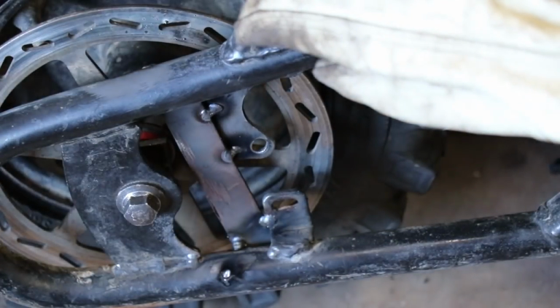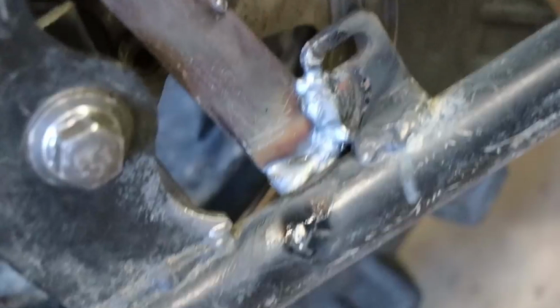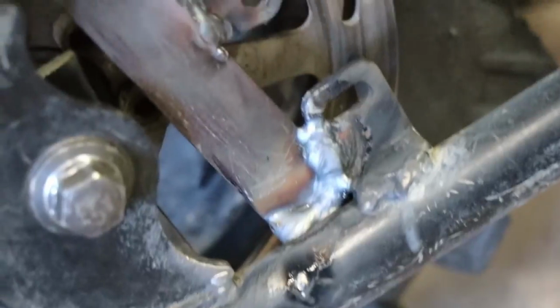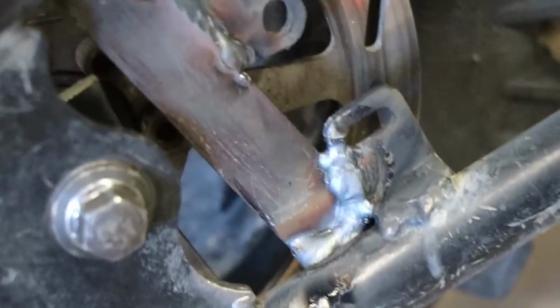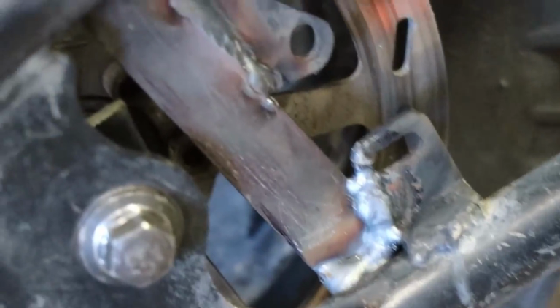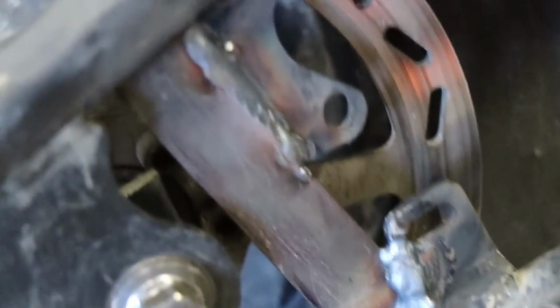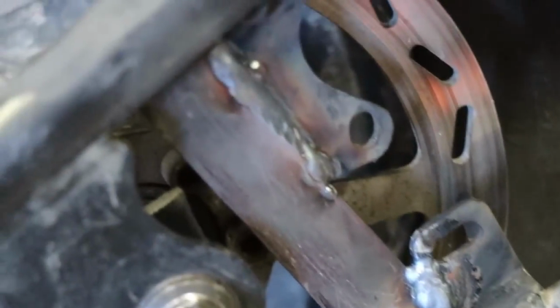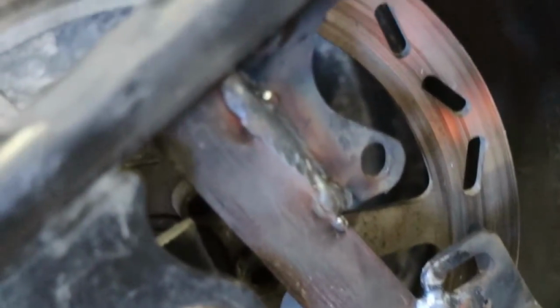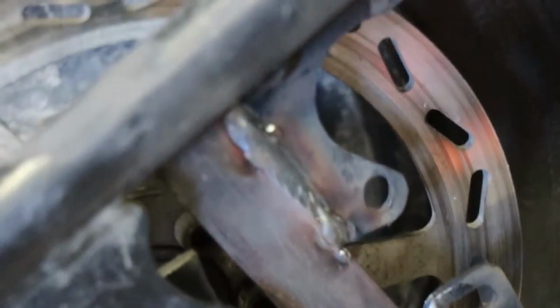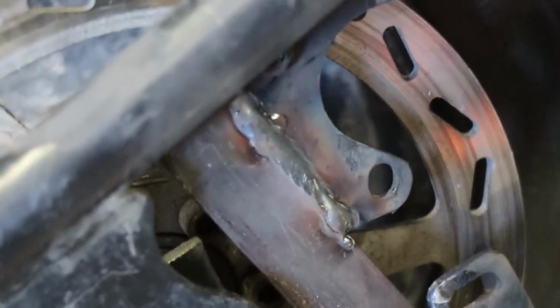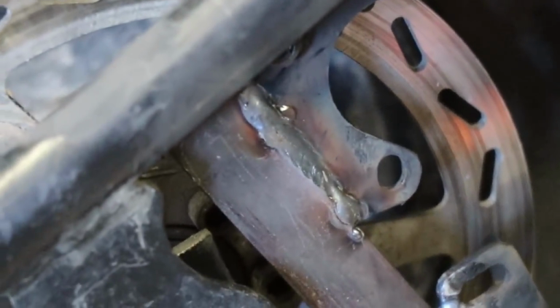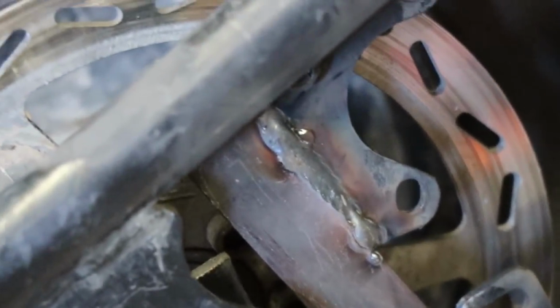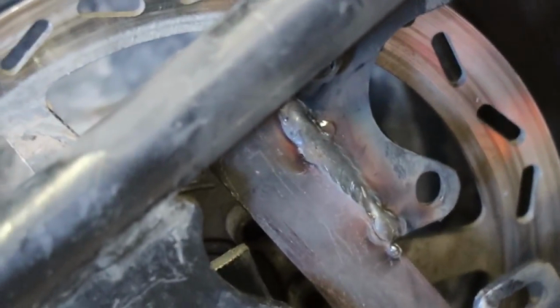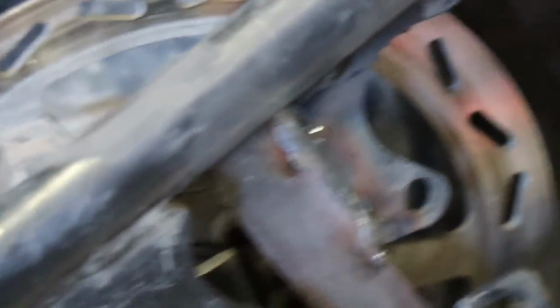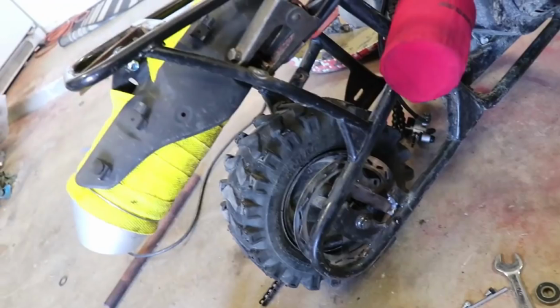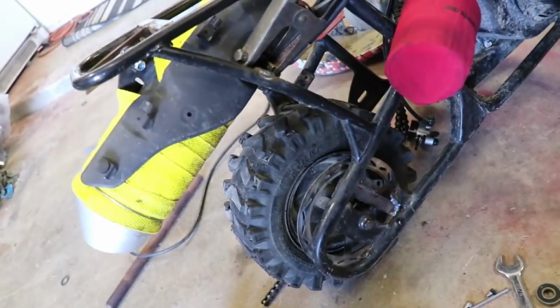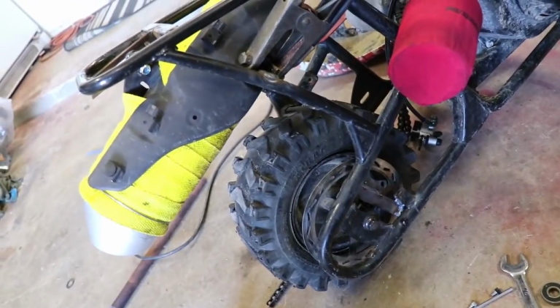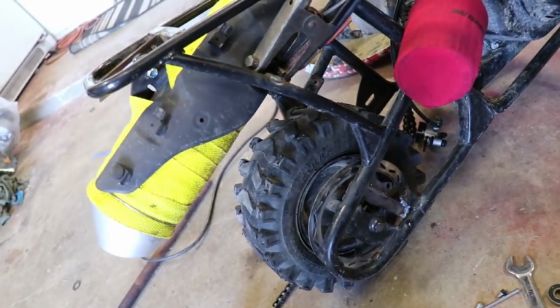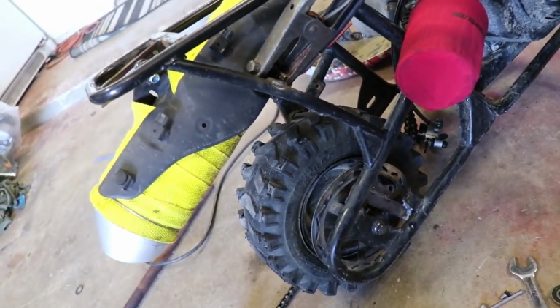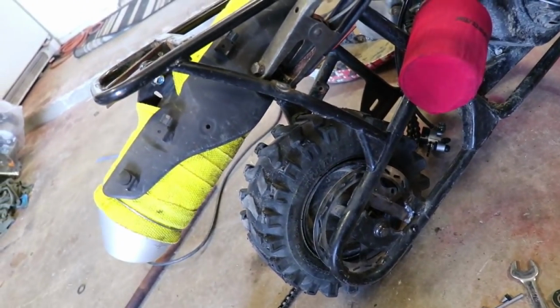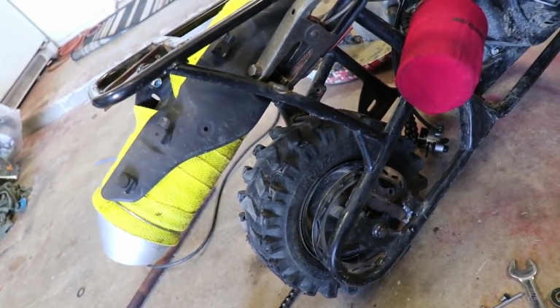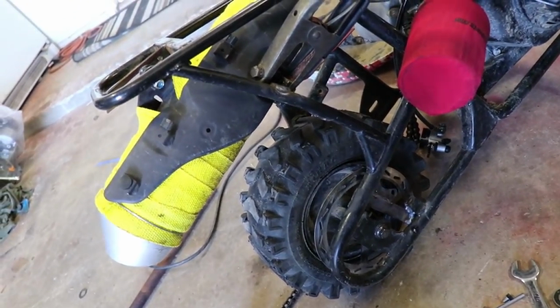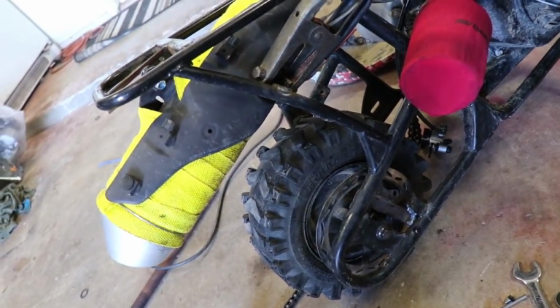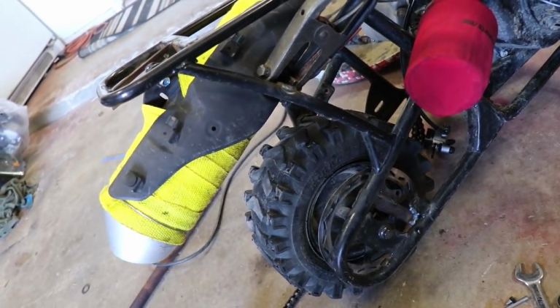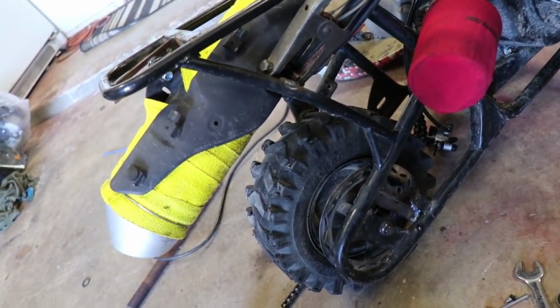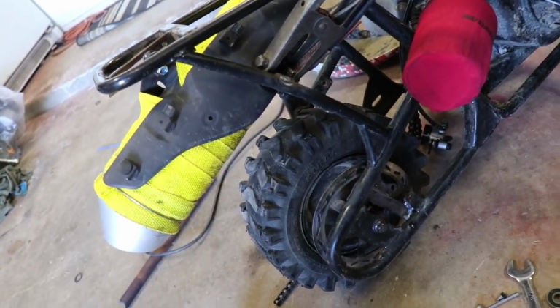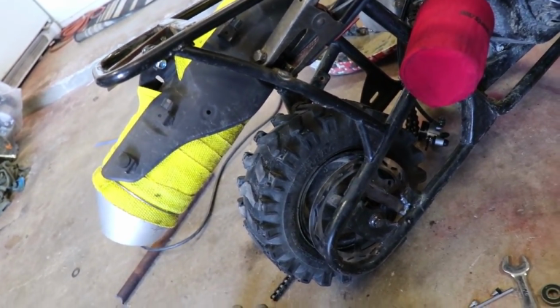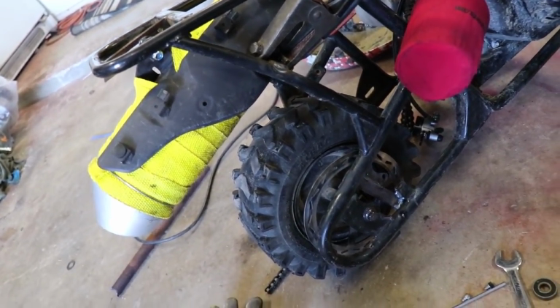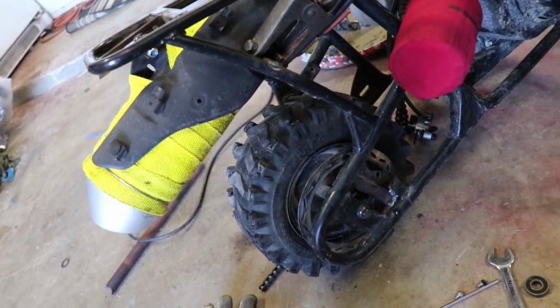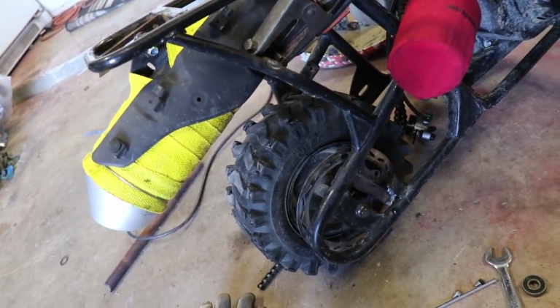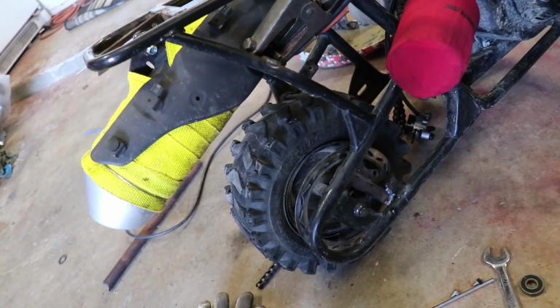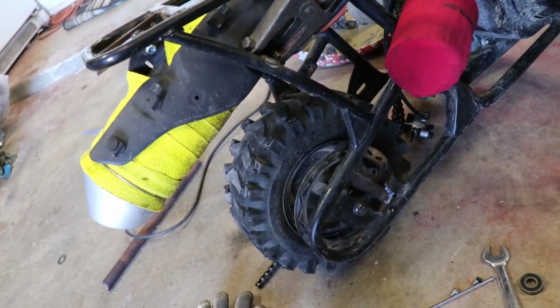There it is, fully welded. We're just going to let it fully cool before we put everything back on.